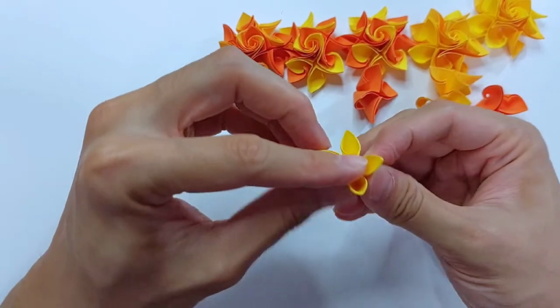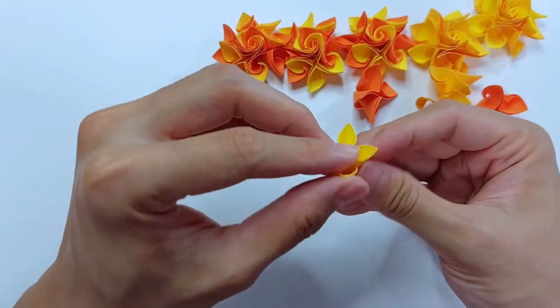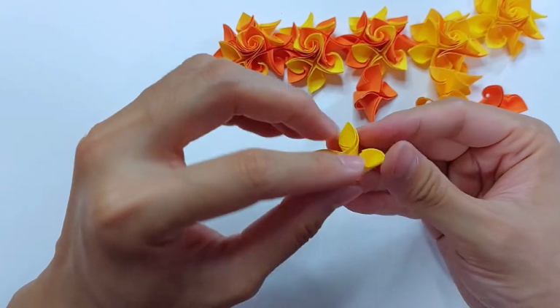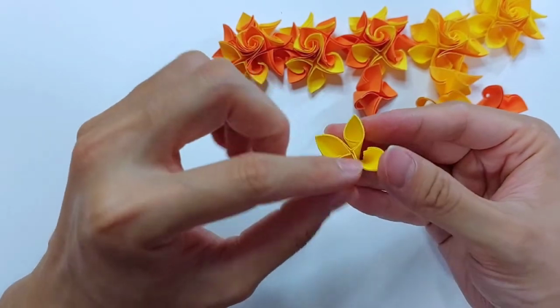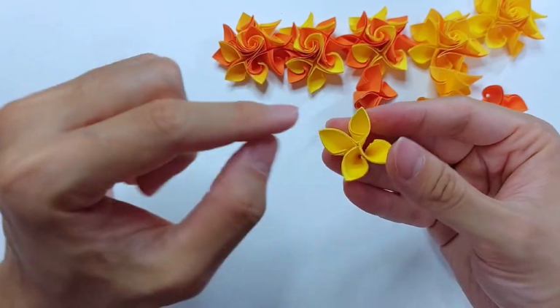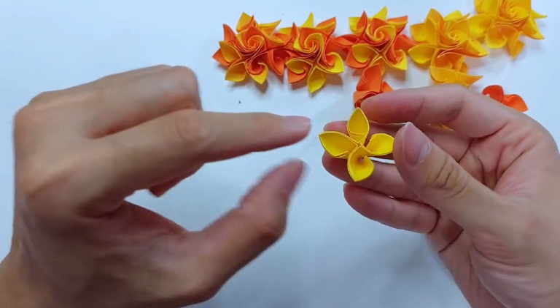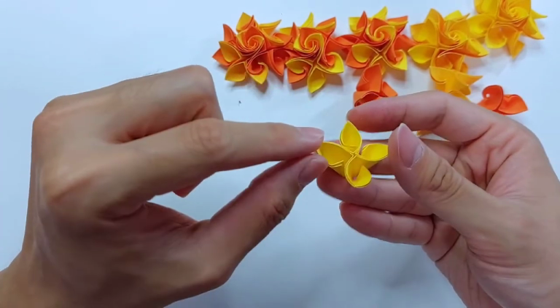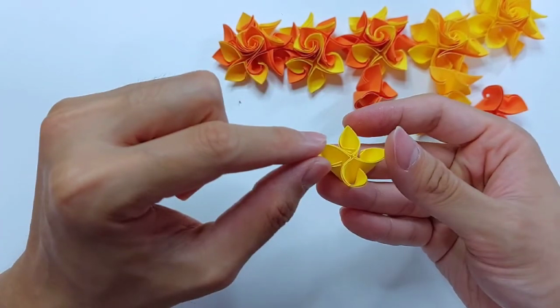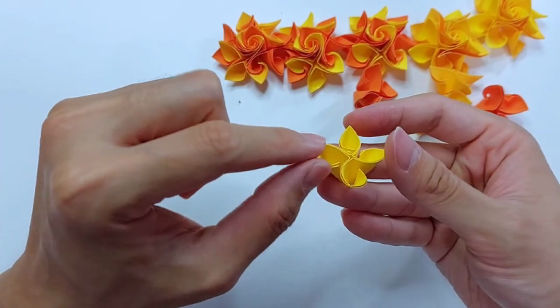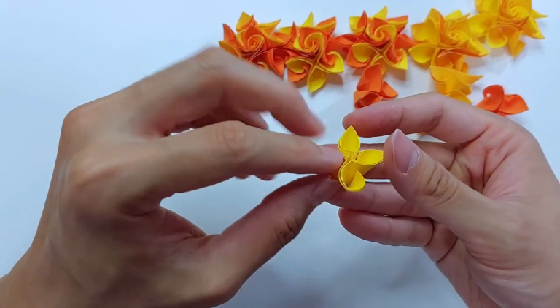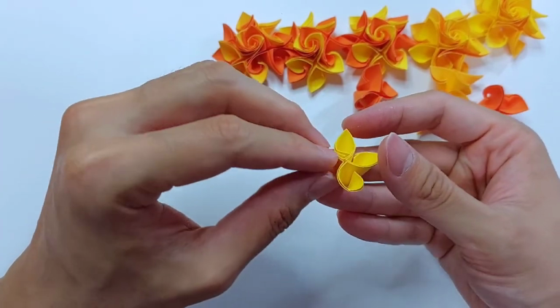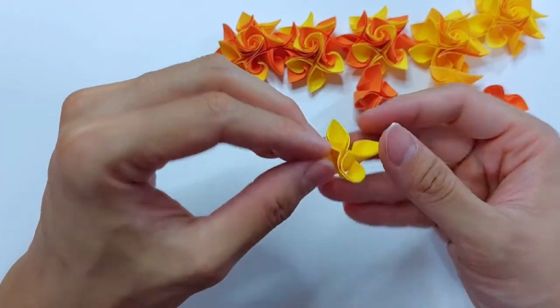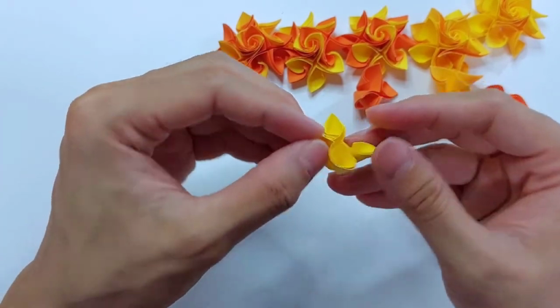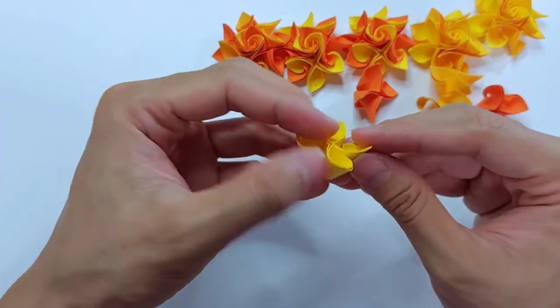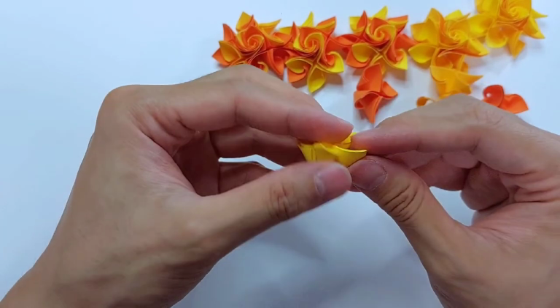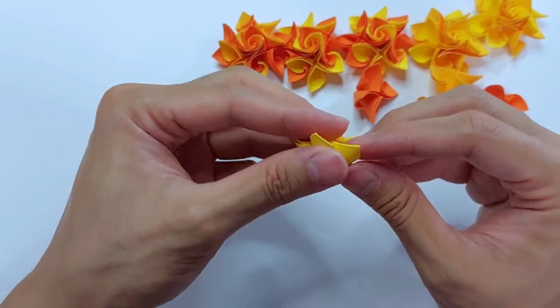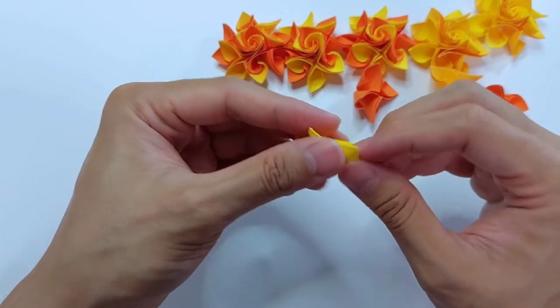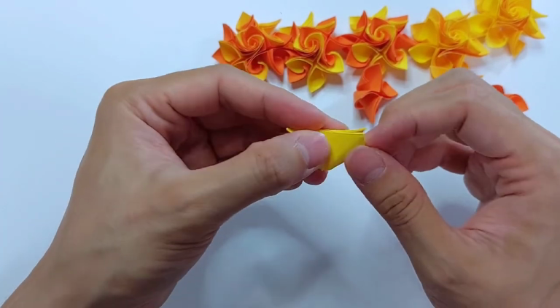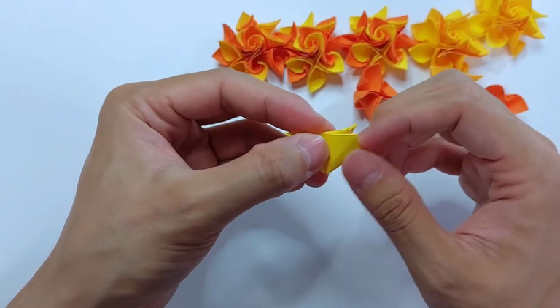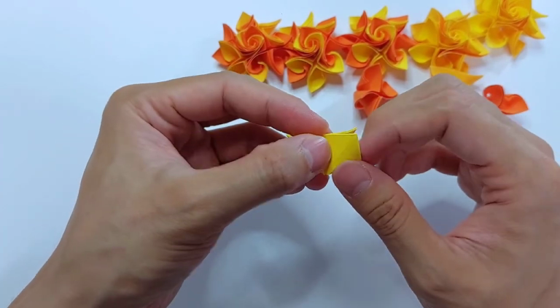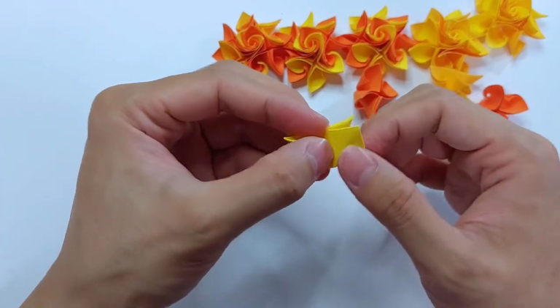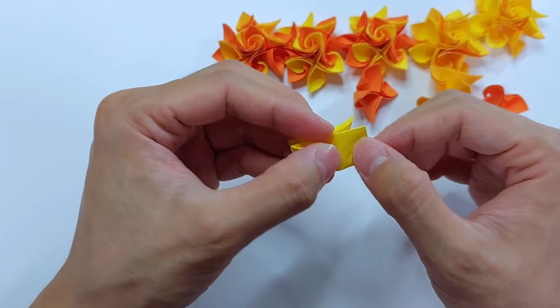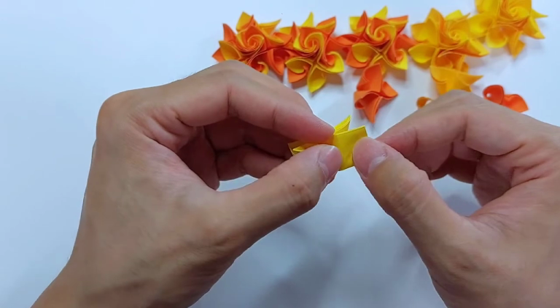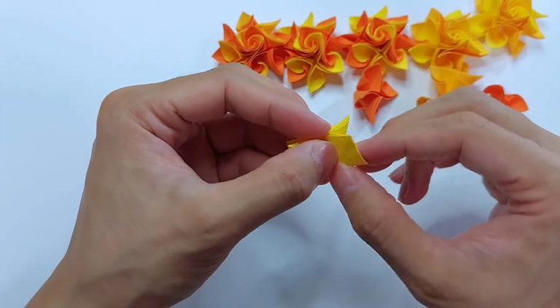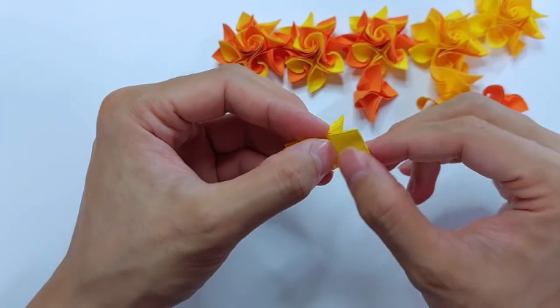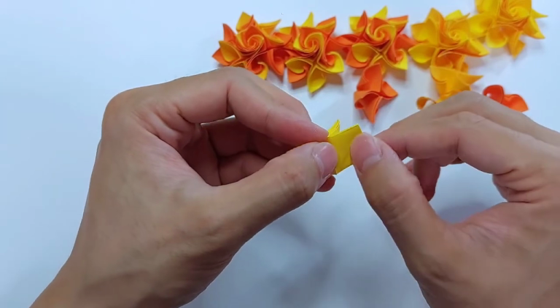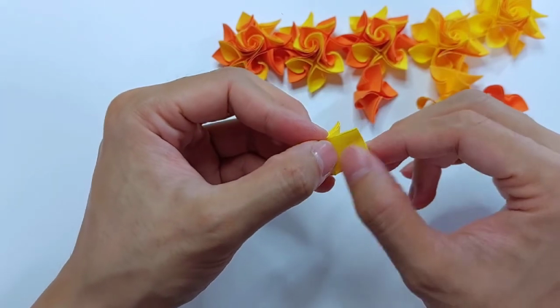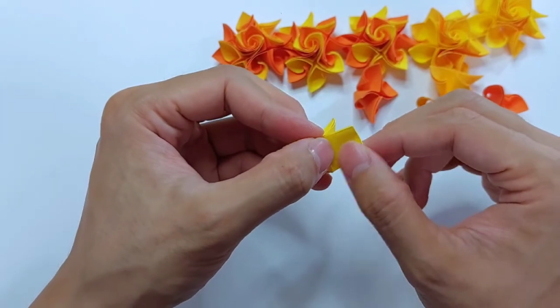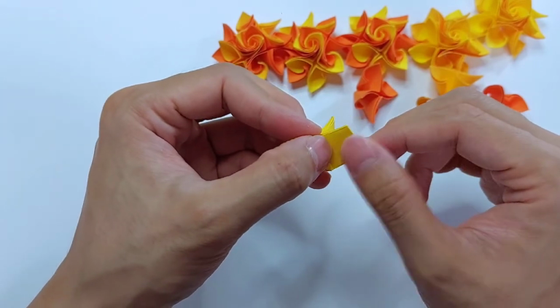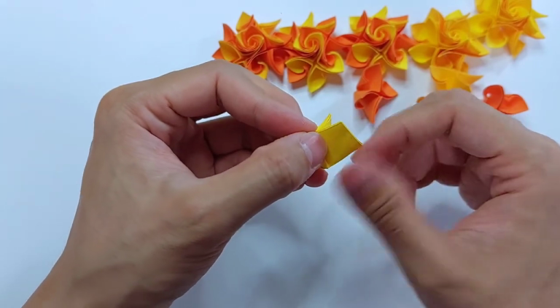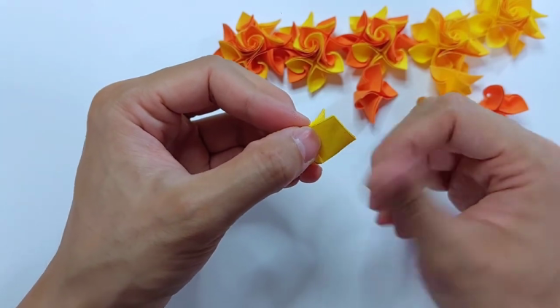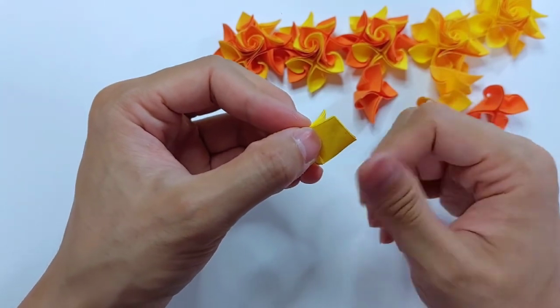And of course if you are right-handed, feel free to curl in the other direction — it'll be easier.